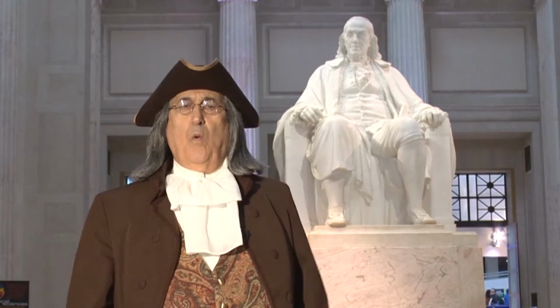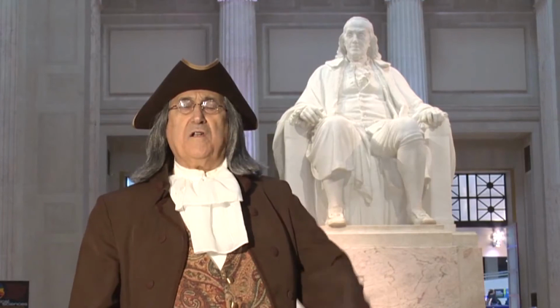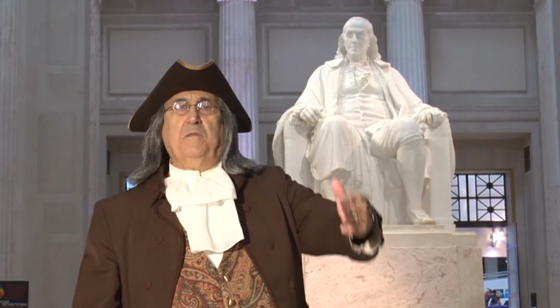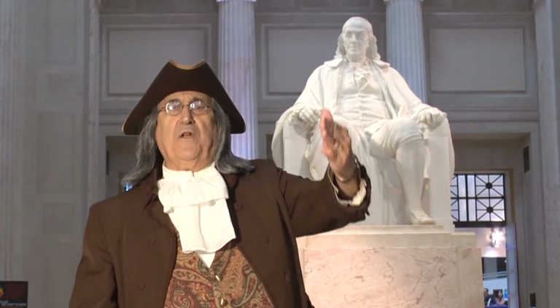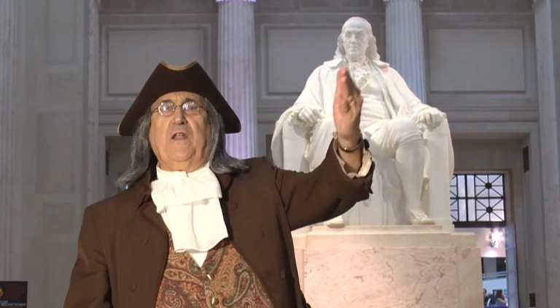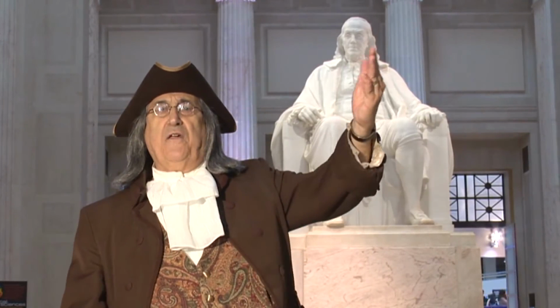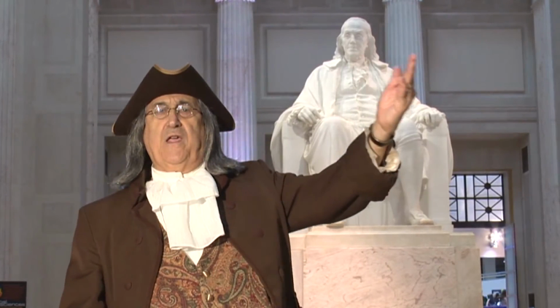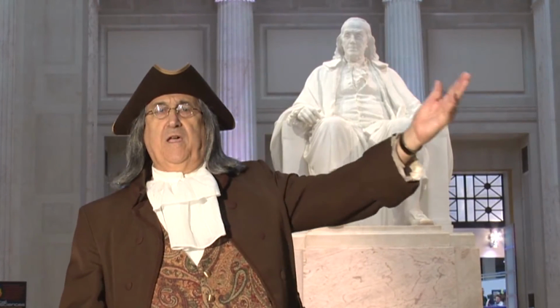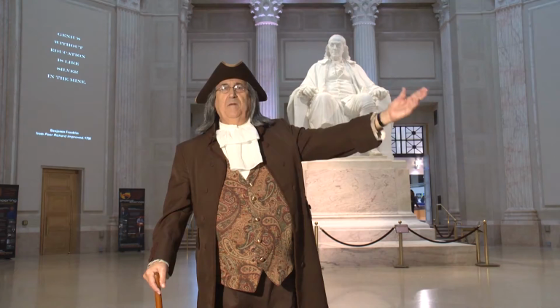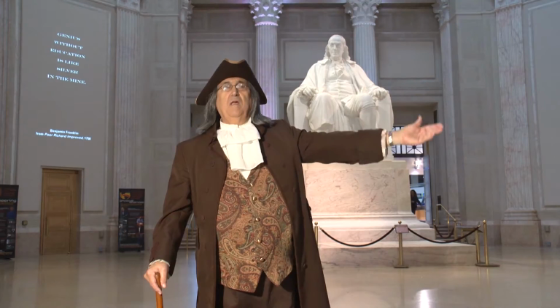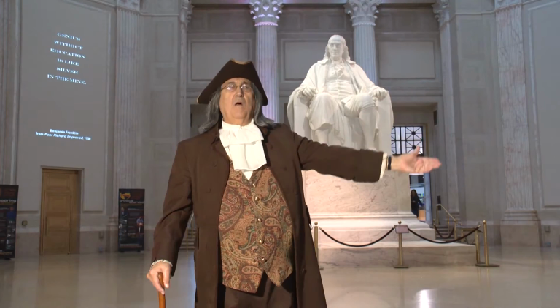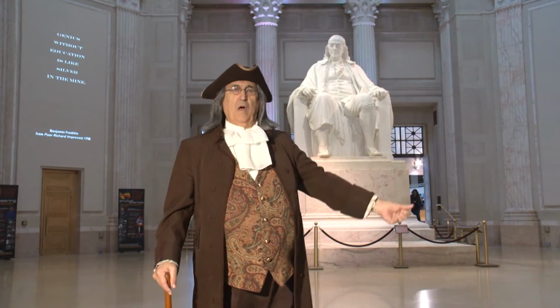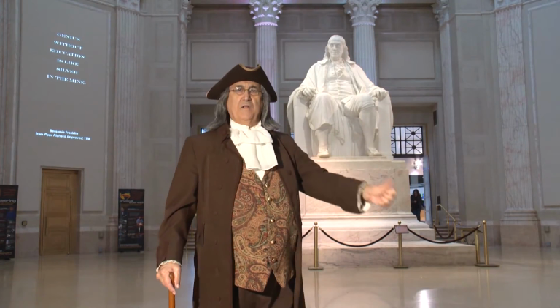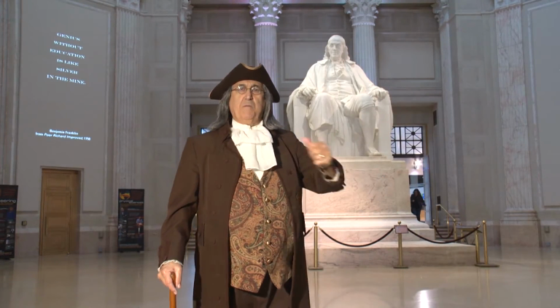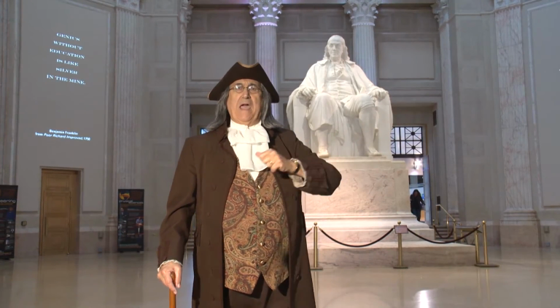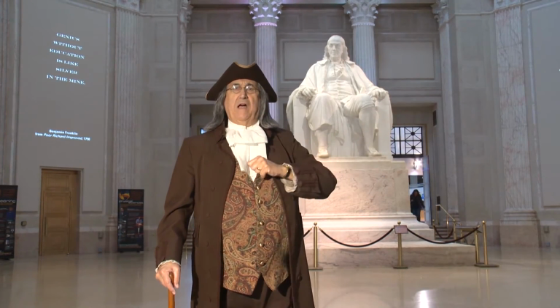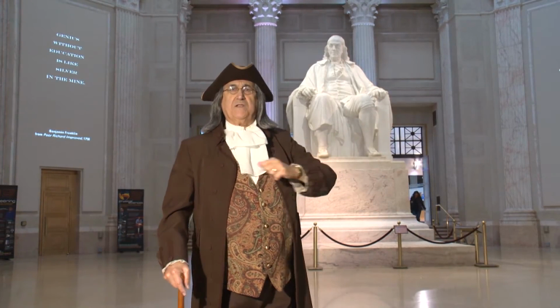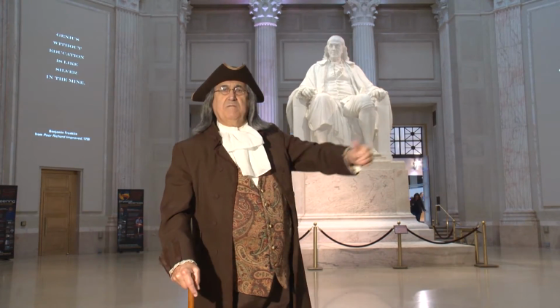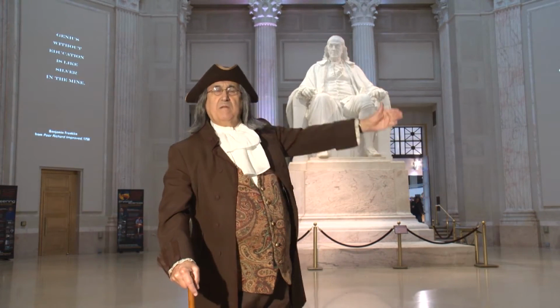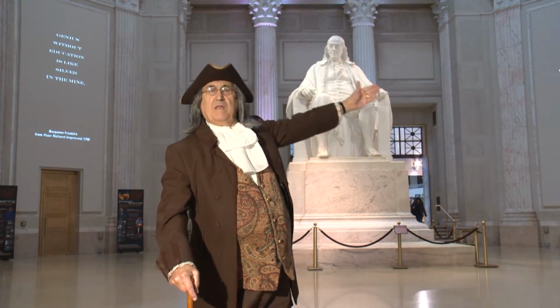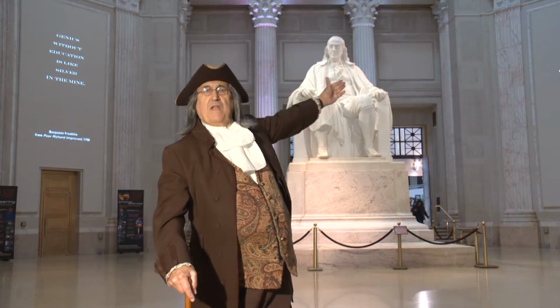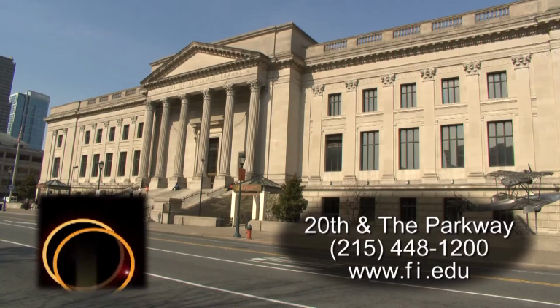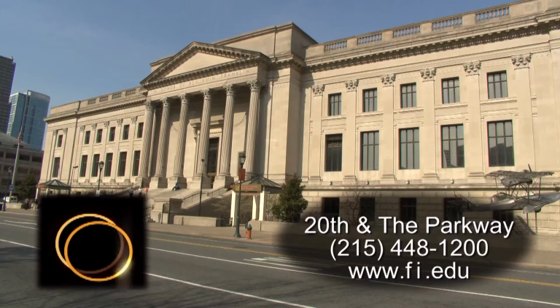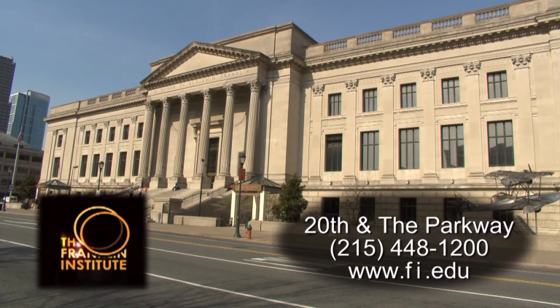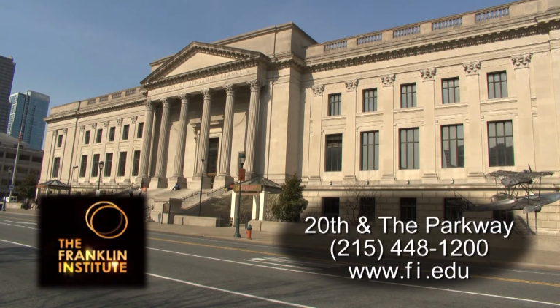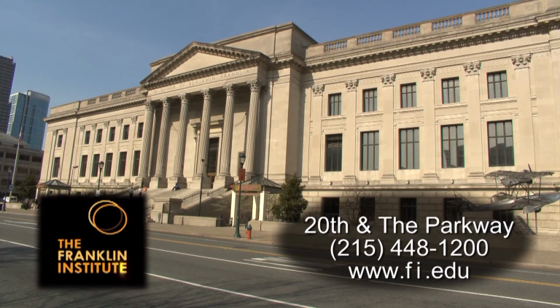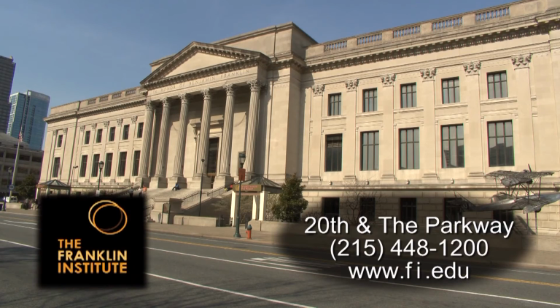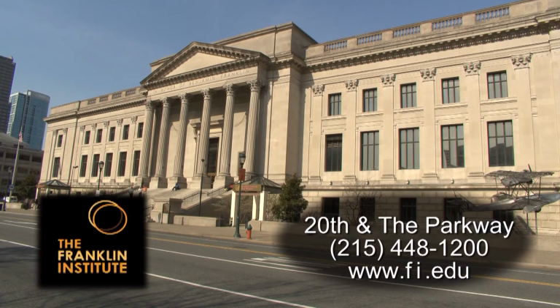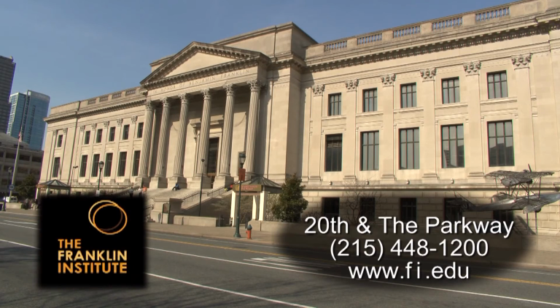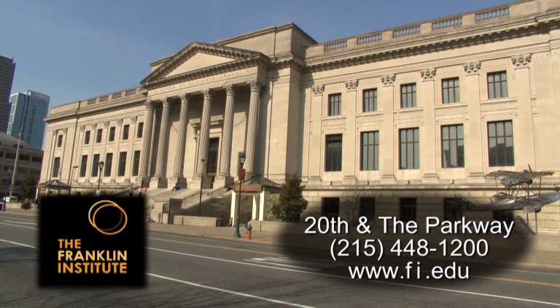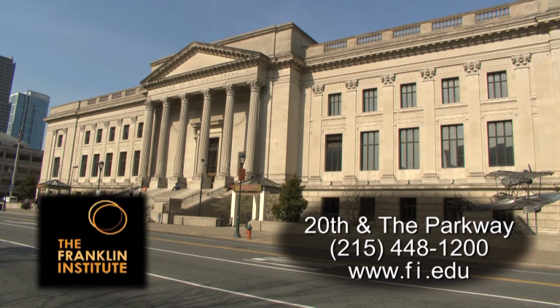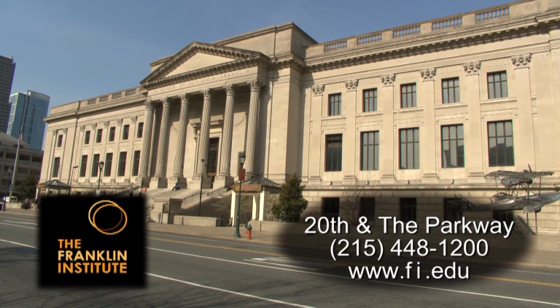Welcome to Philadelphia. Welcome to my house — the Franklin Institute Science Museum.